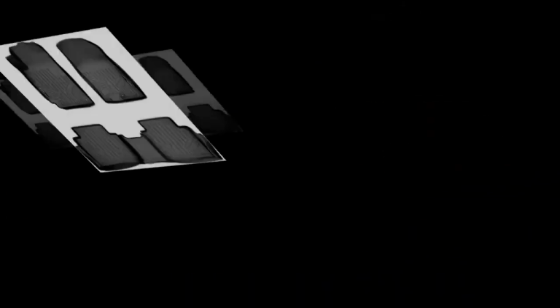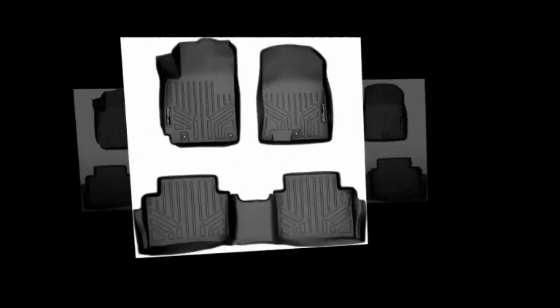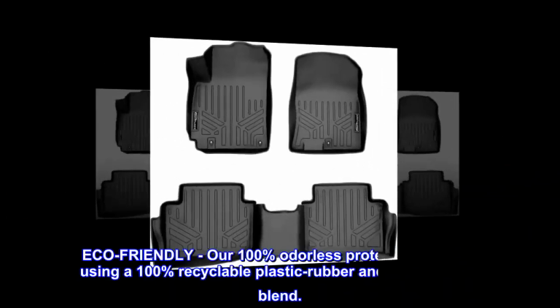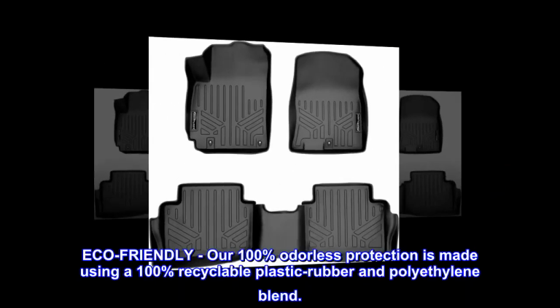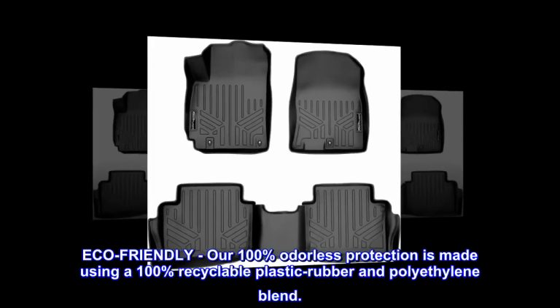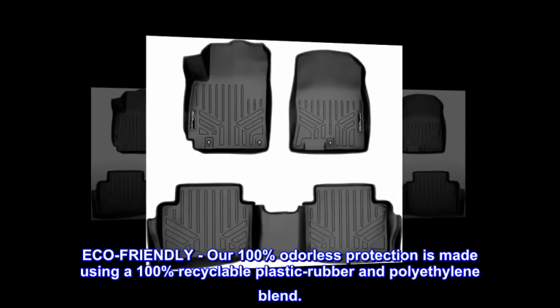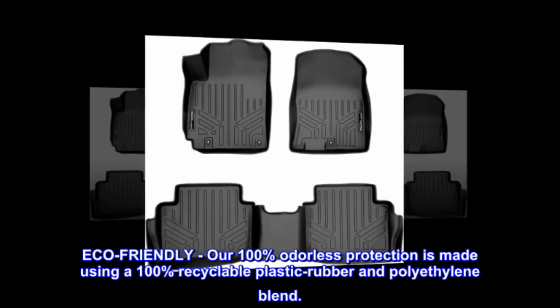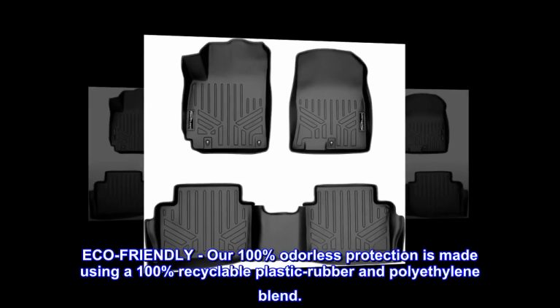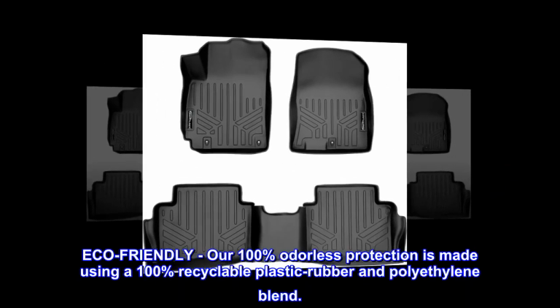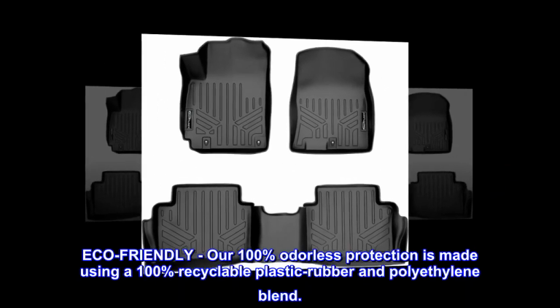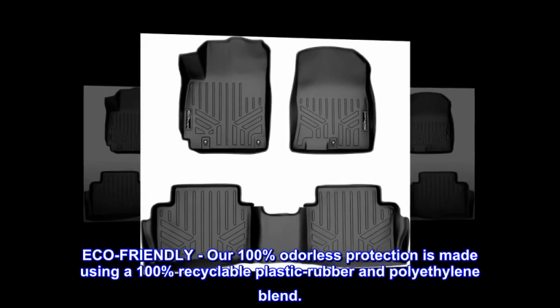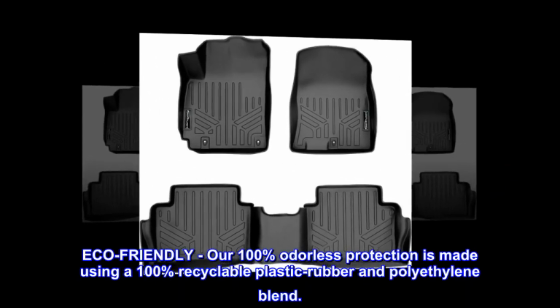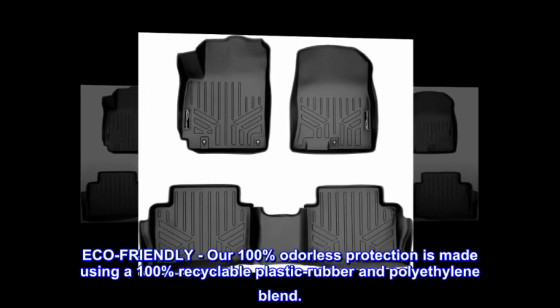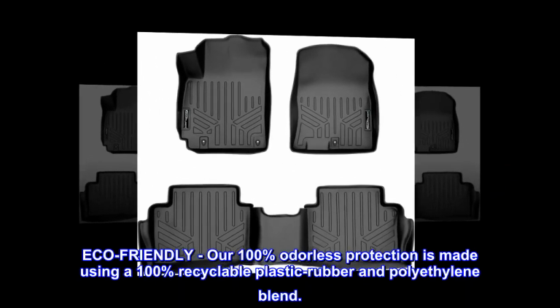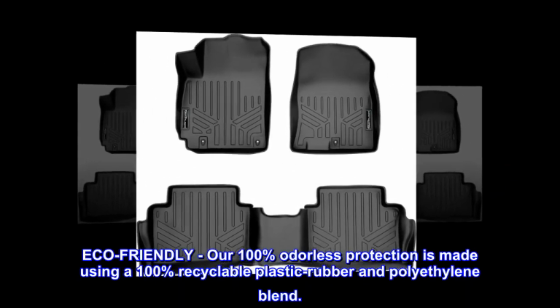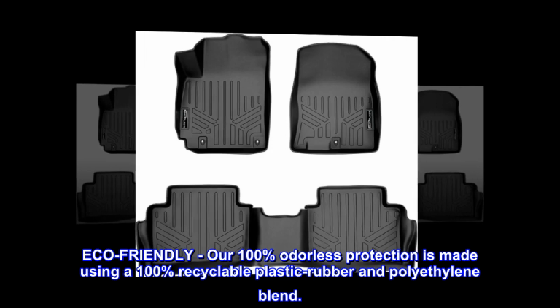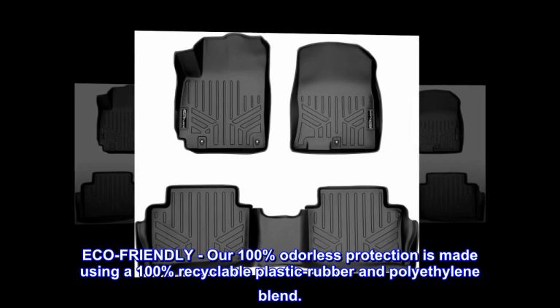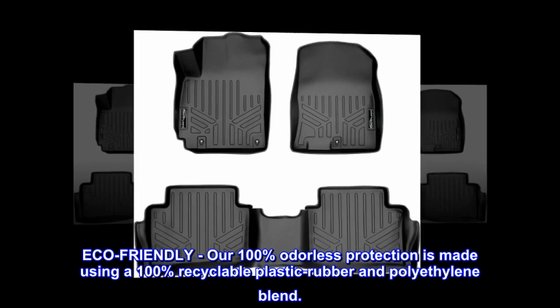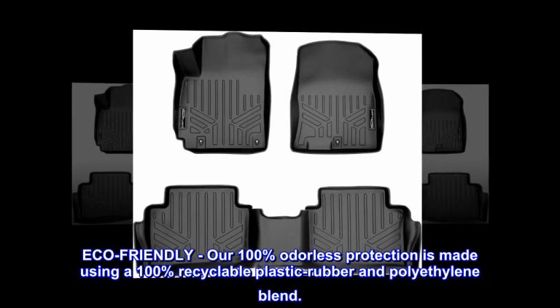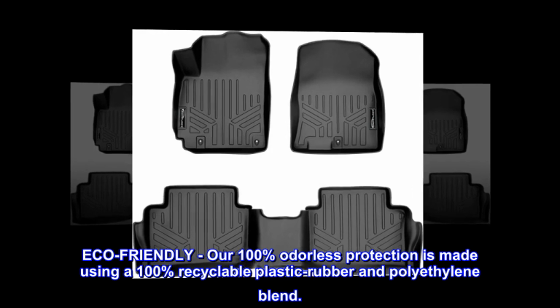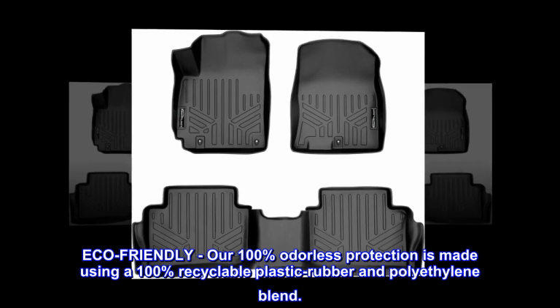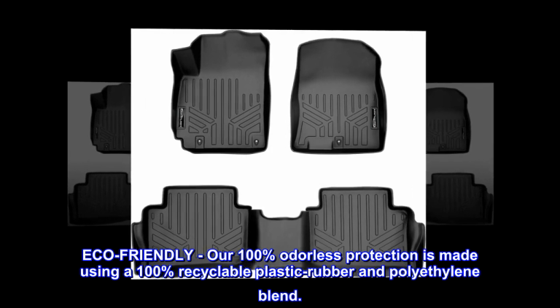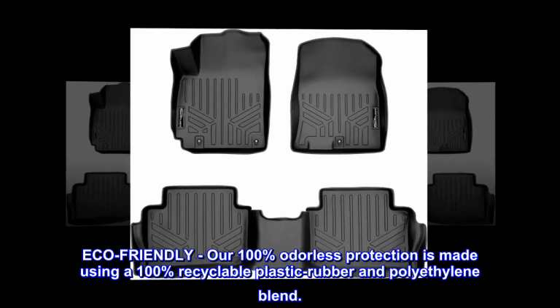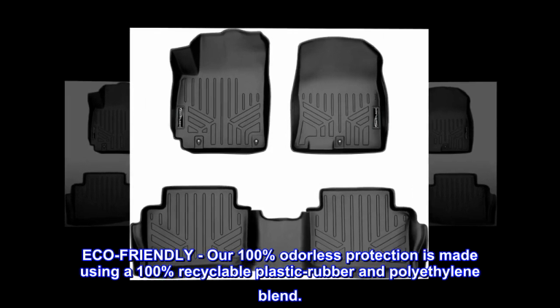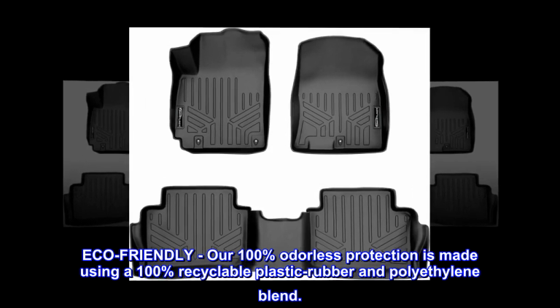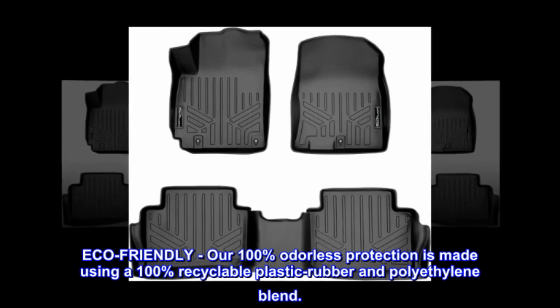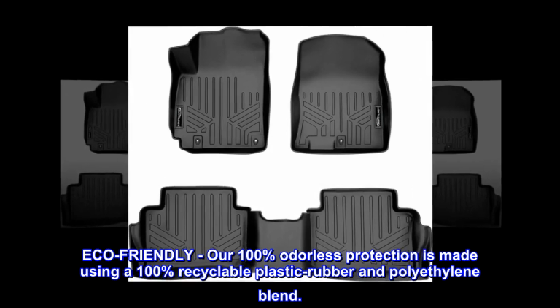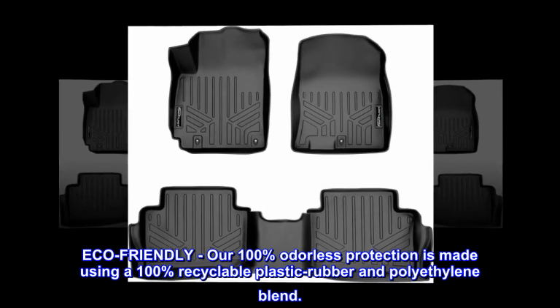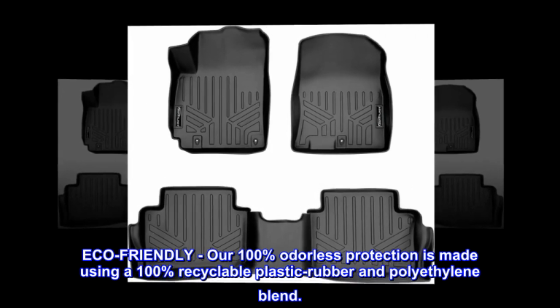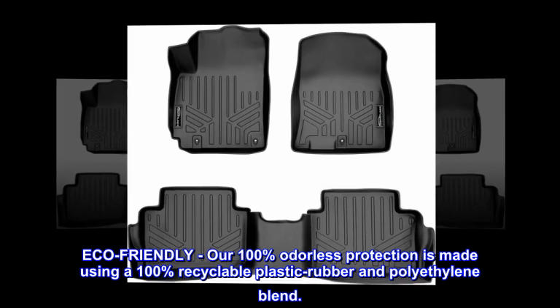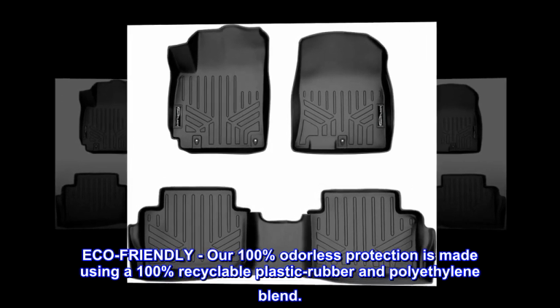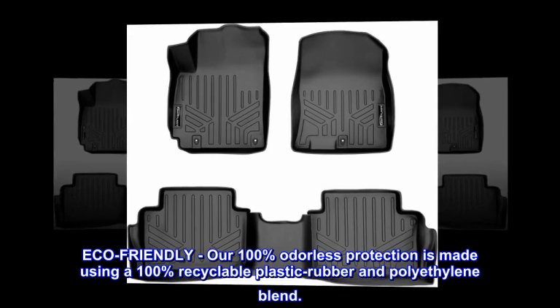Eco-friendly. Our 100% odorless protection is made using a 100% recyclable plastic rubber and polyethylene blend.